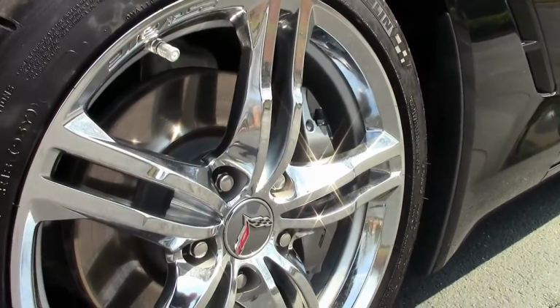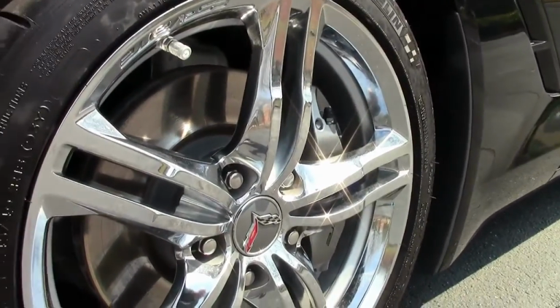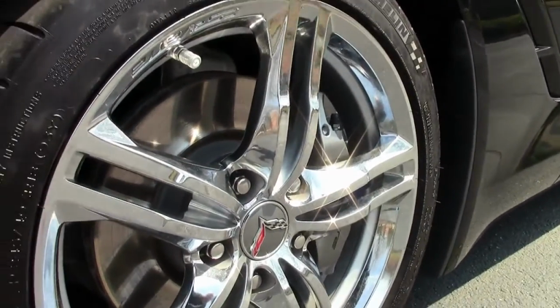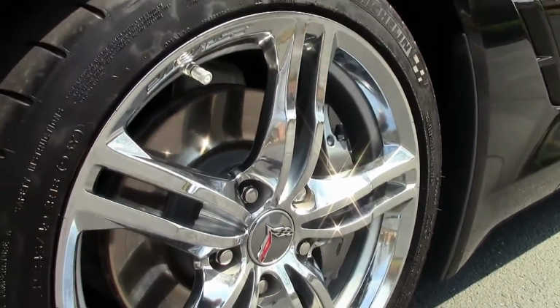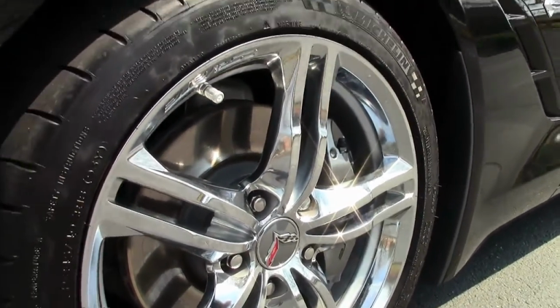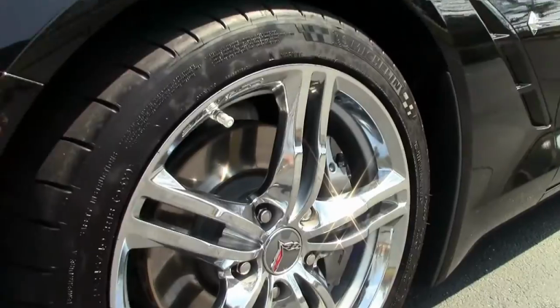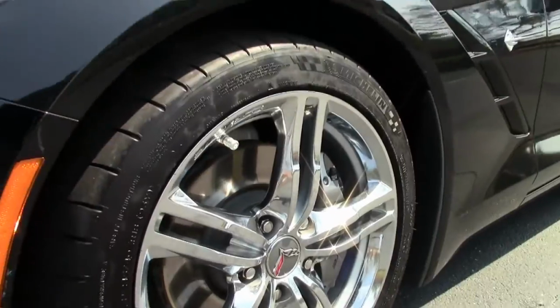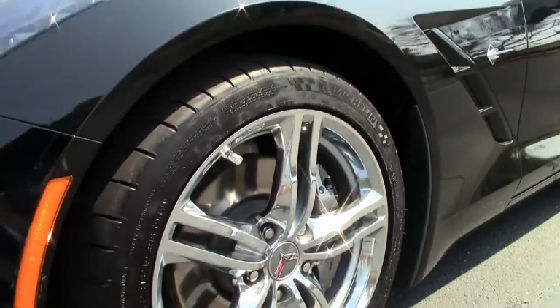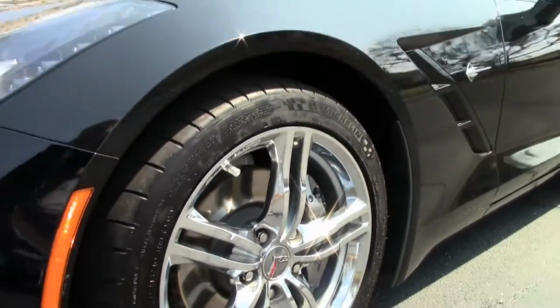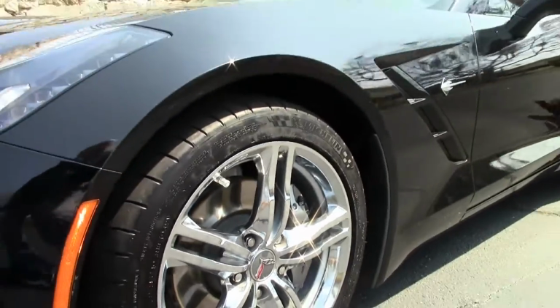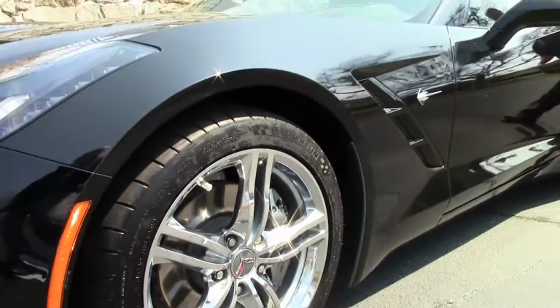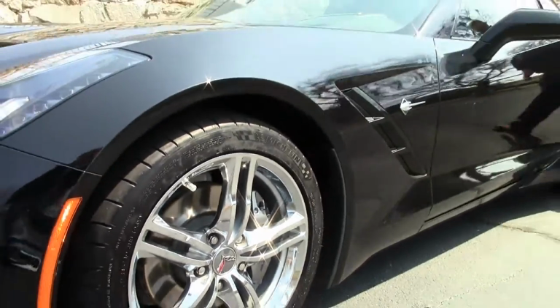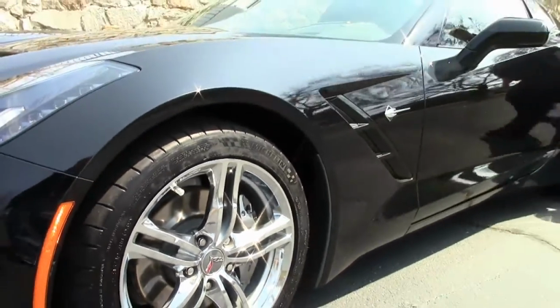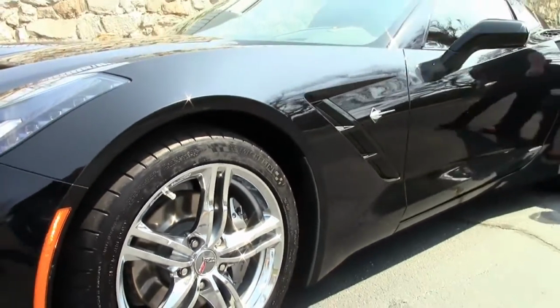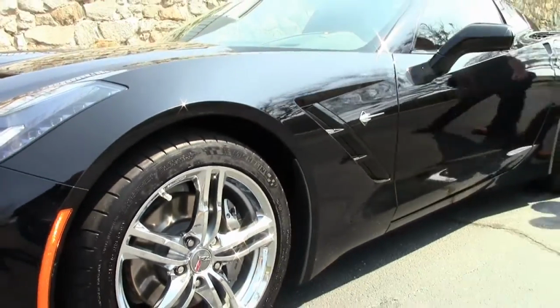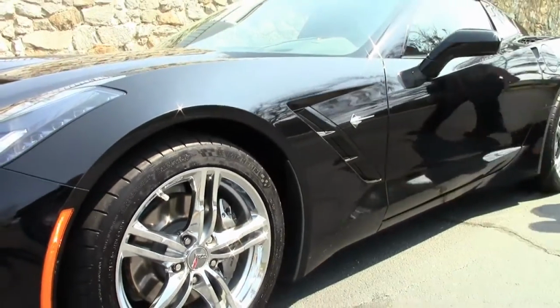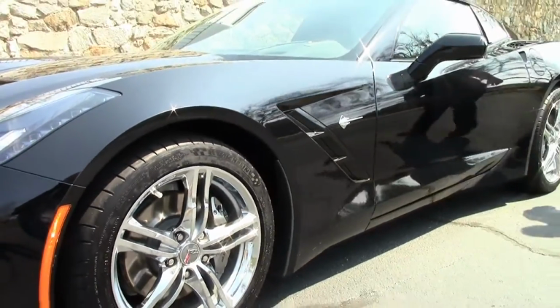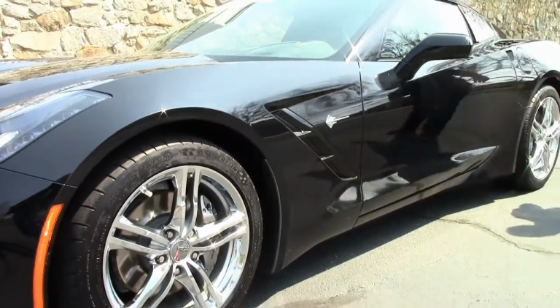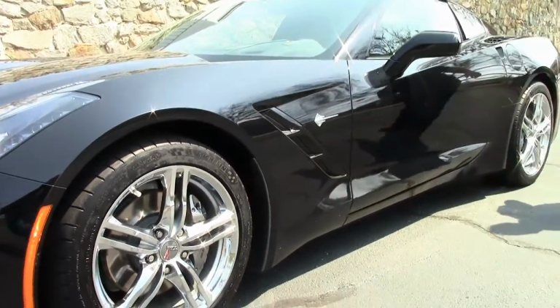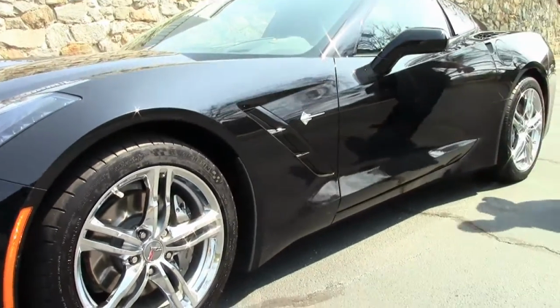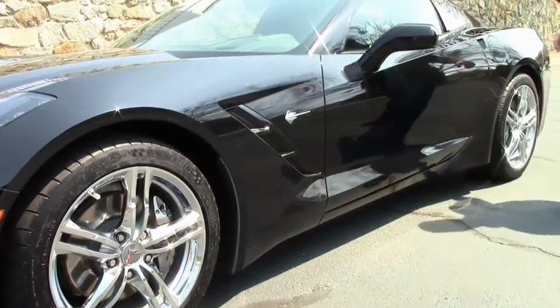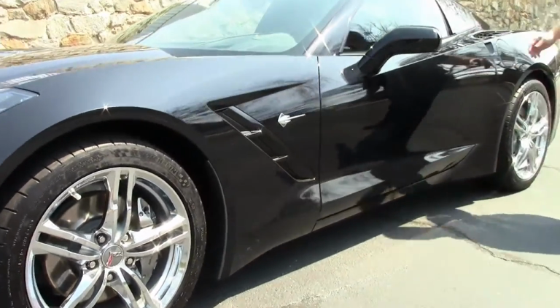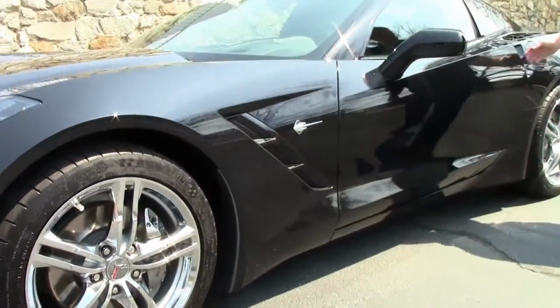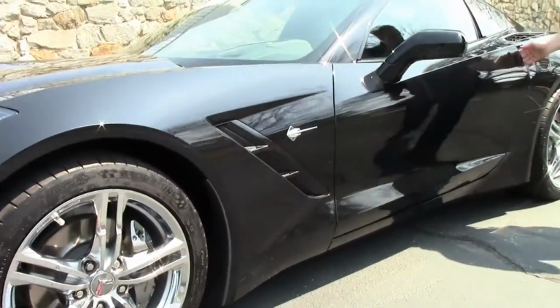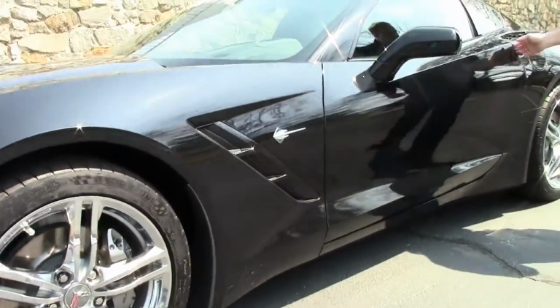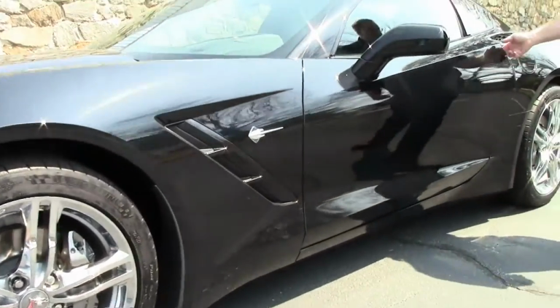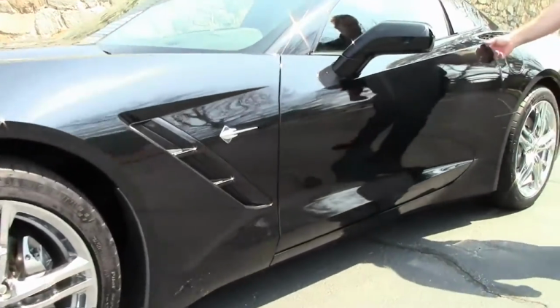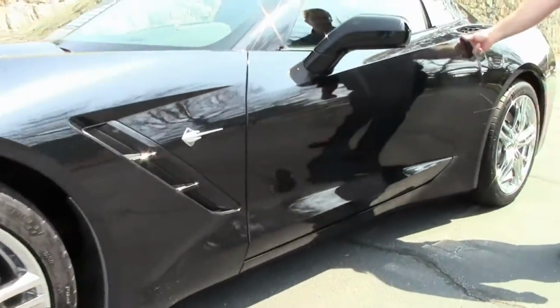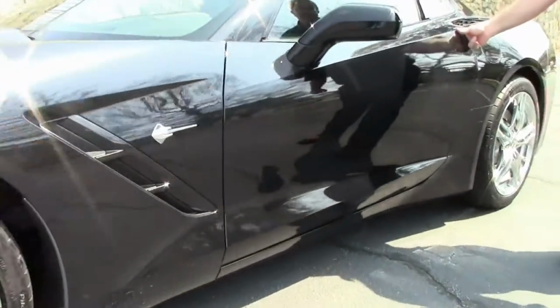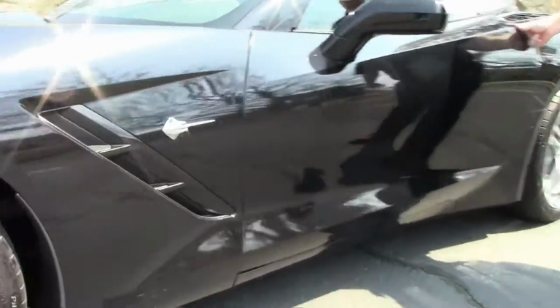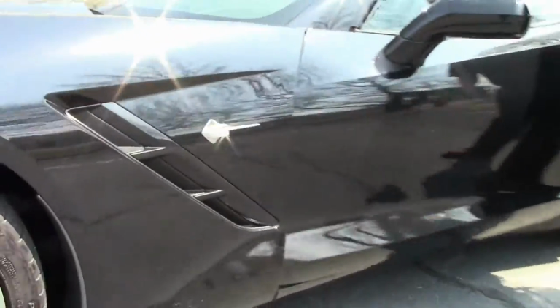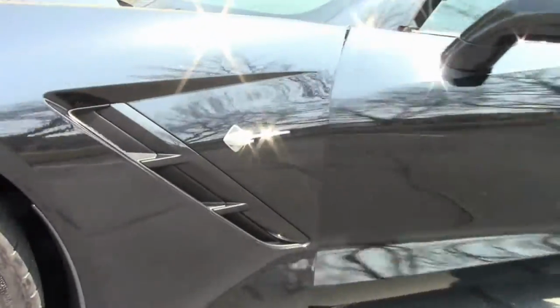Those beautiful polished wheels. It is wearing the Michelin Pilot Sports that it came with.